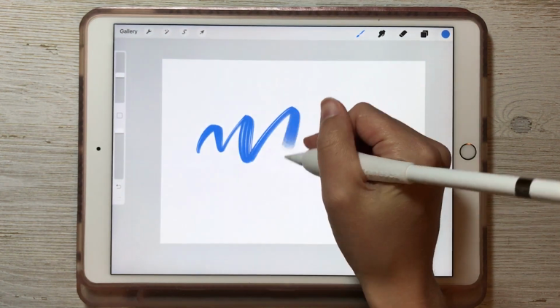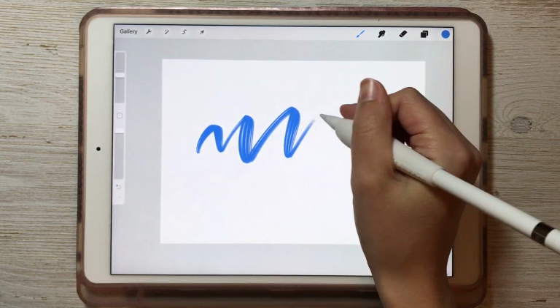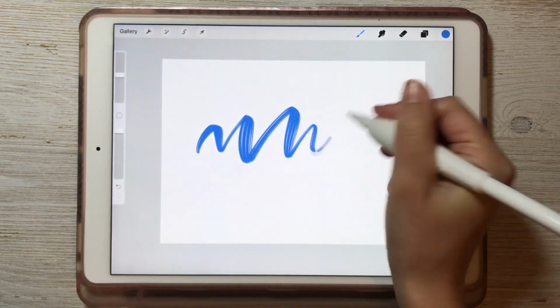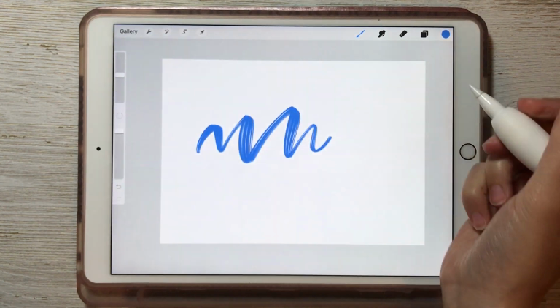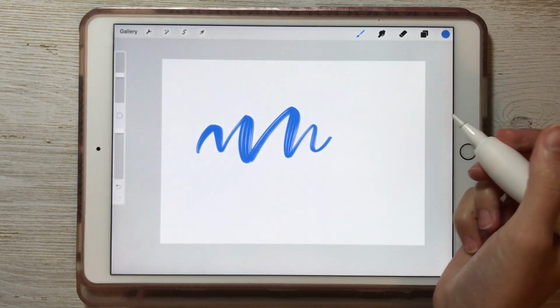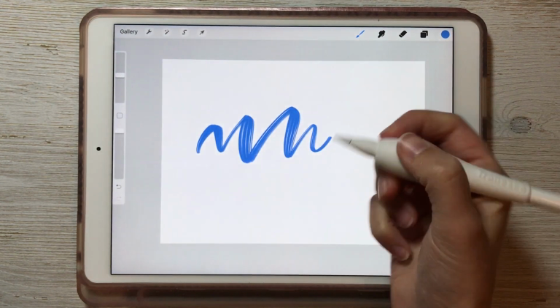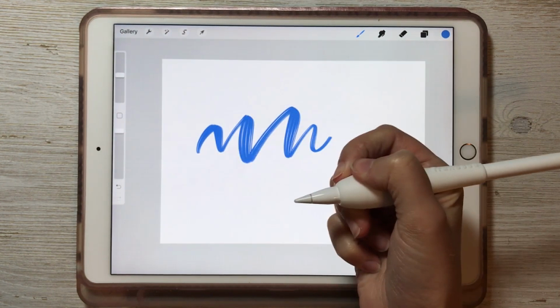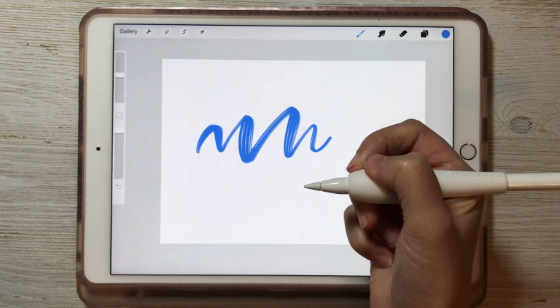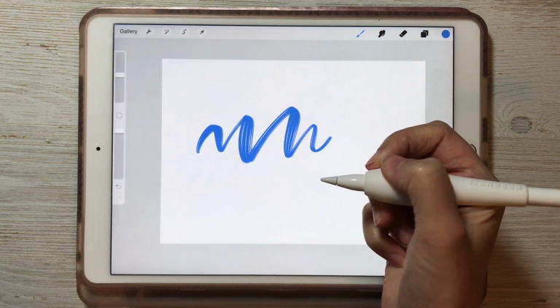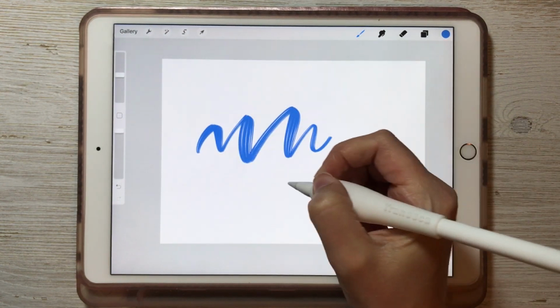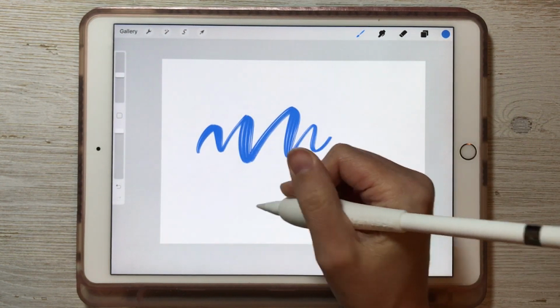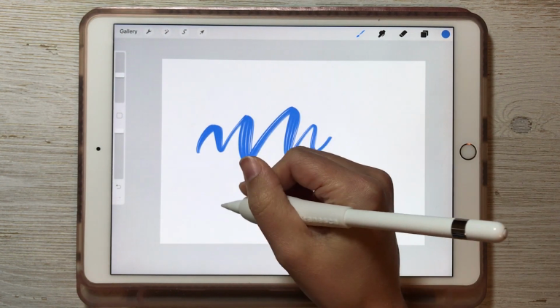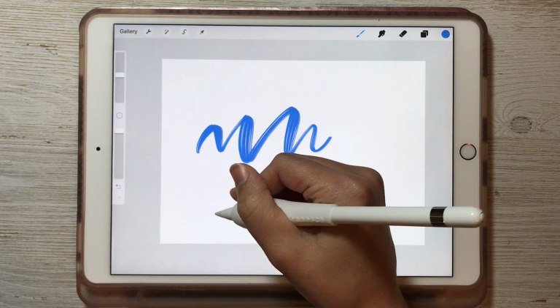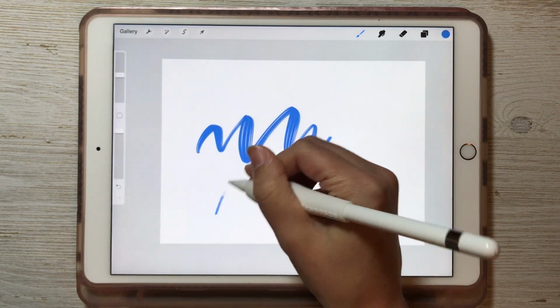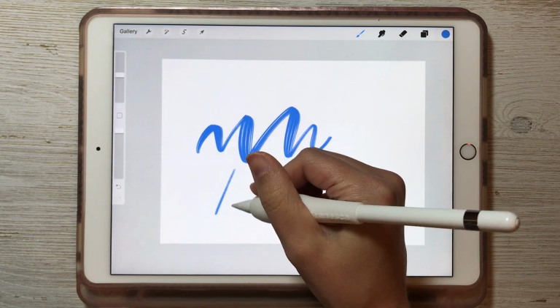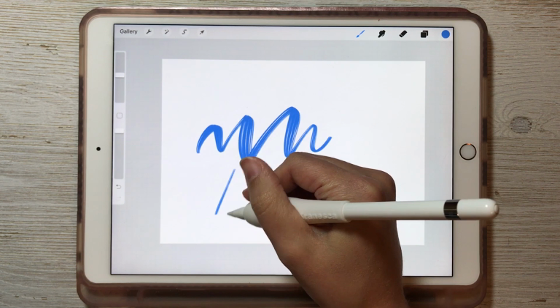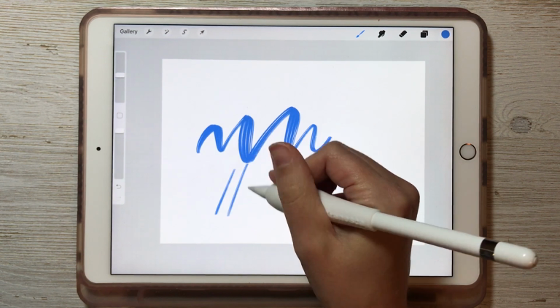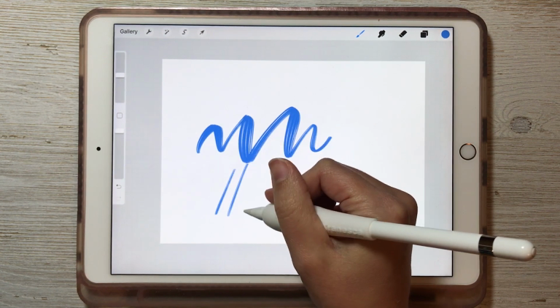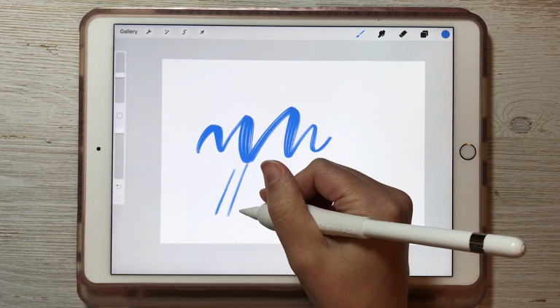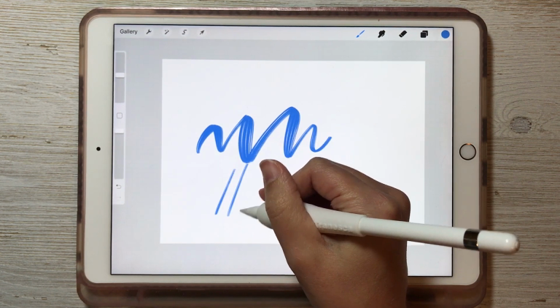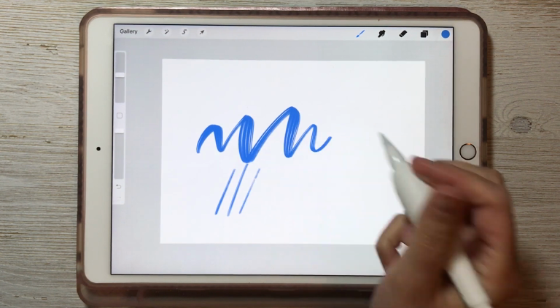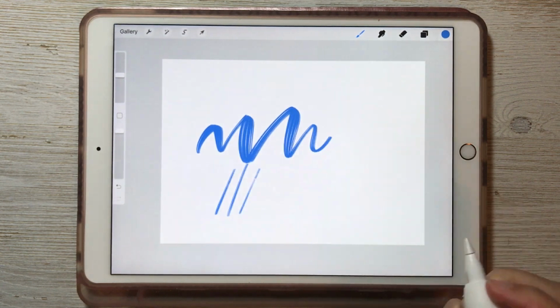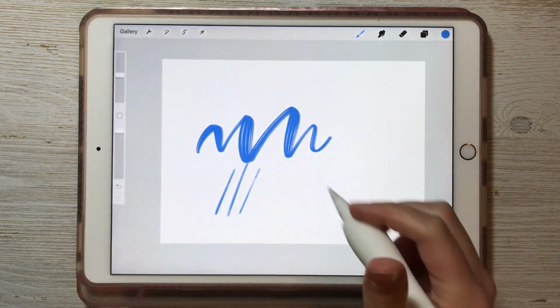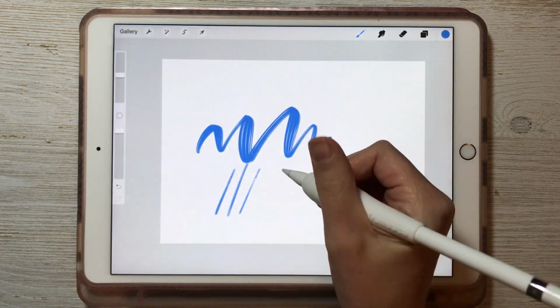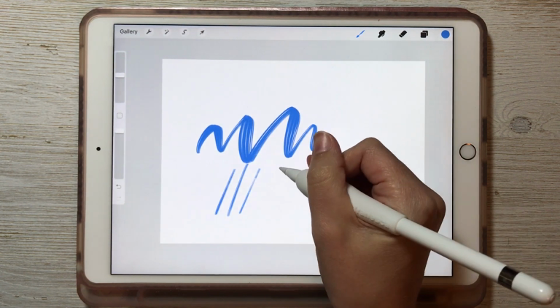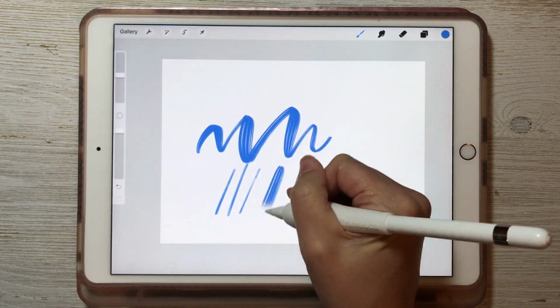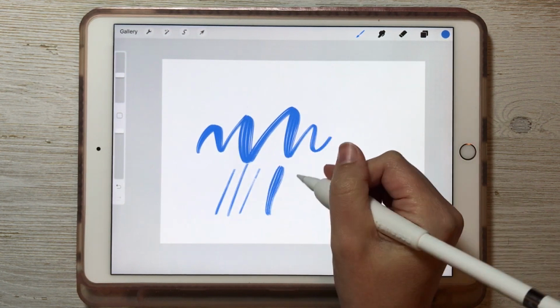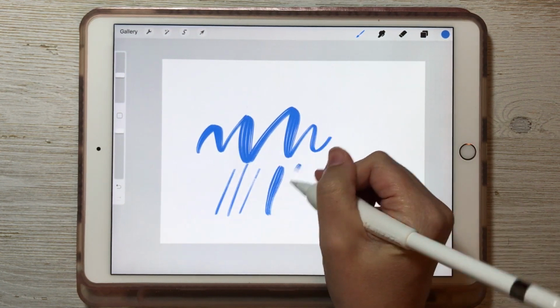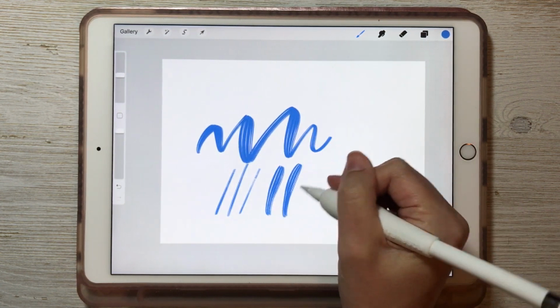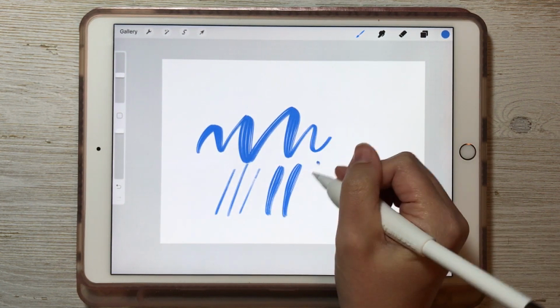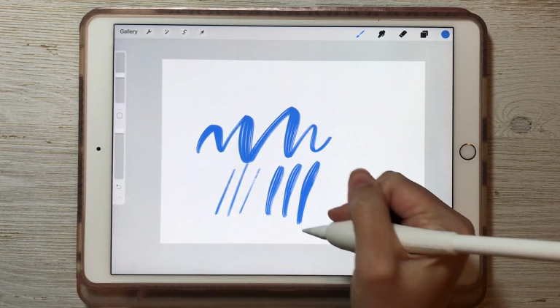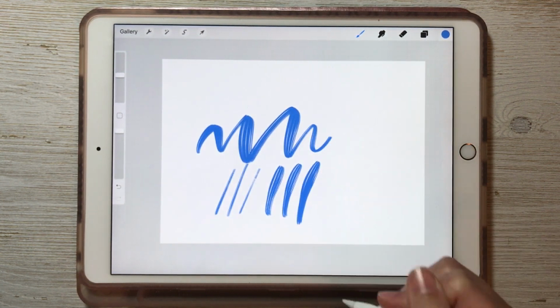You can practice writing with it. If you're using an Apple Pencil, if you write with less pressure you'll get thin lines. Heavy pressure gives you thick lines.